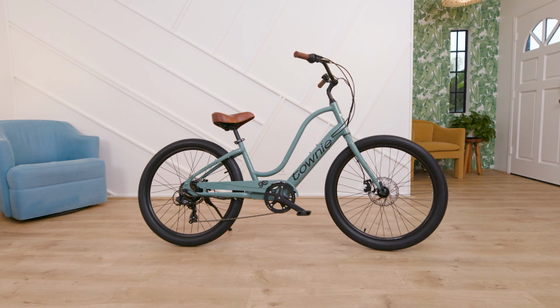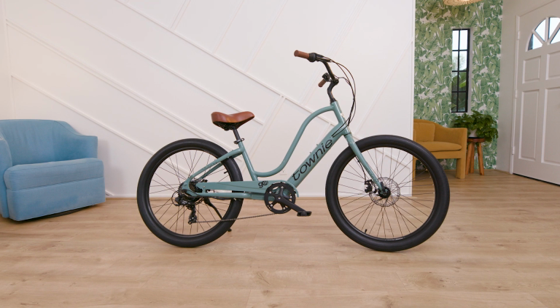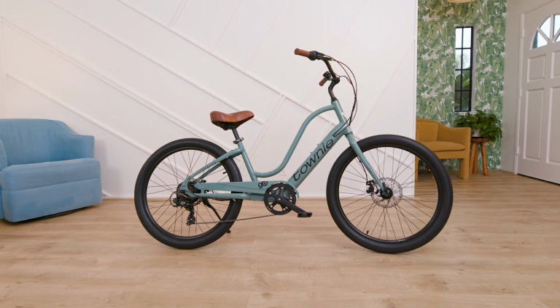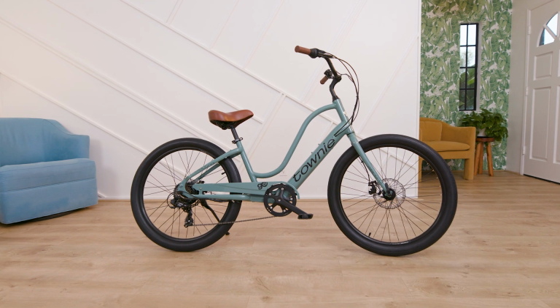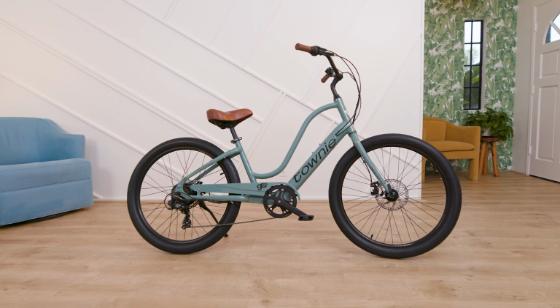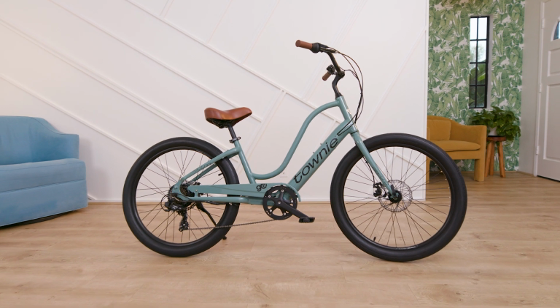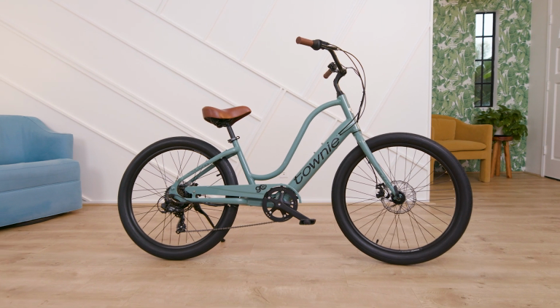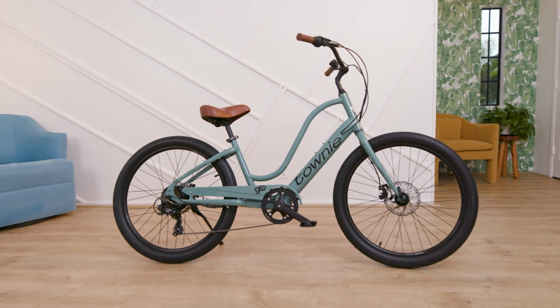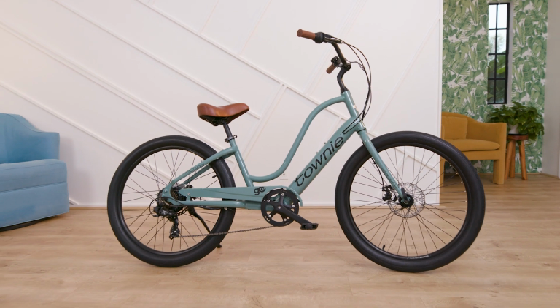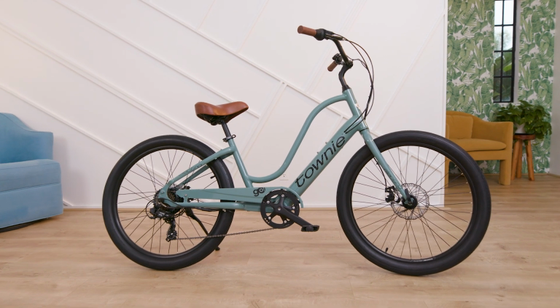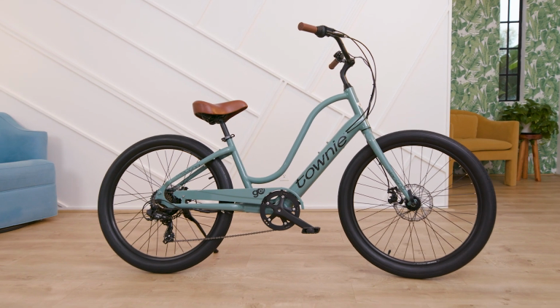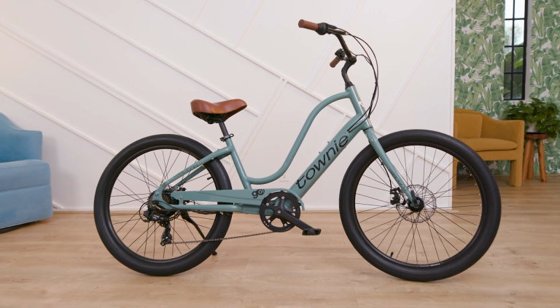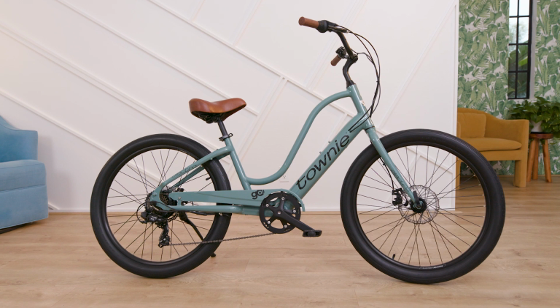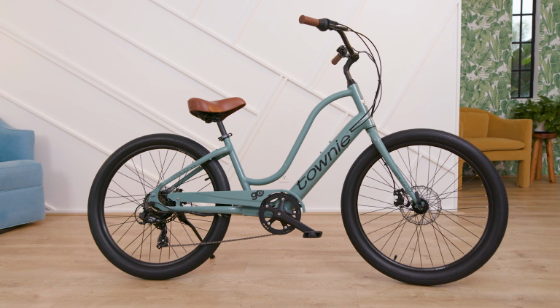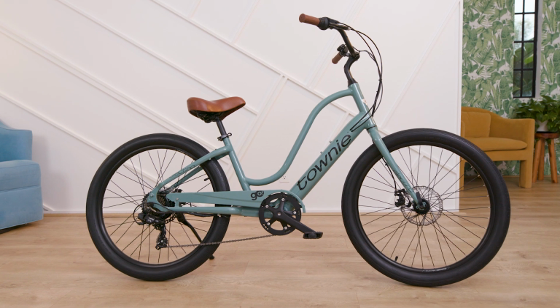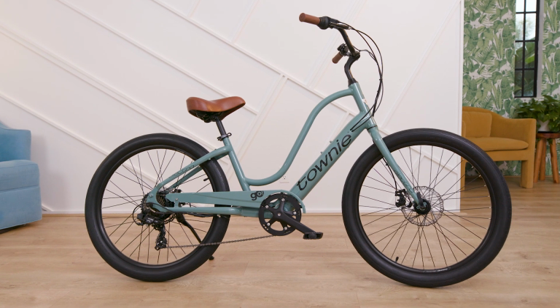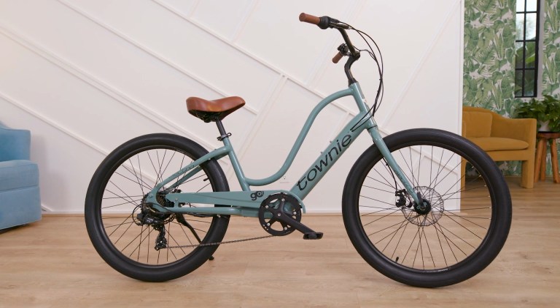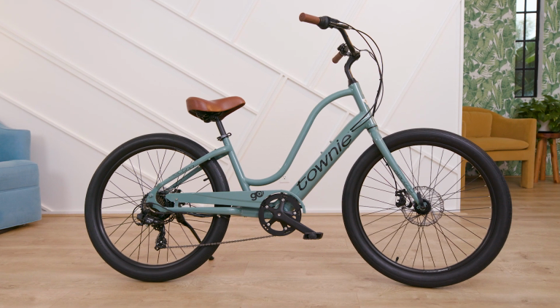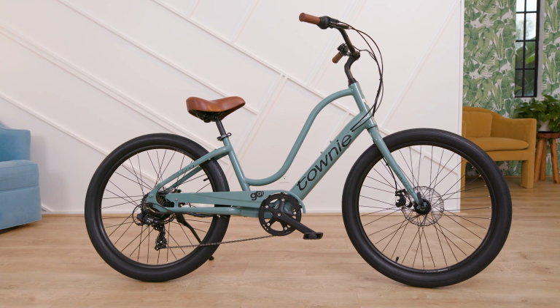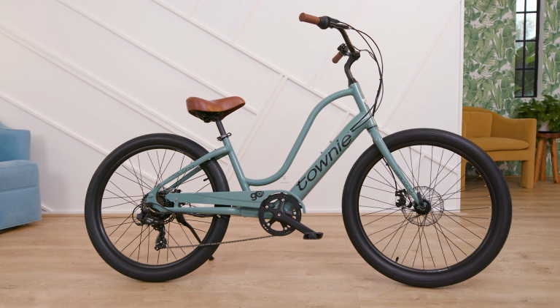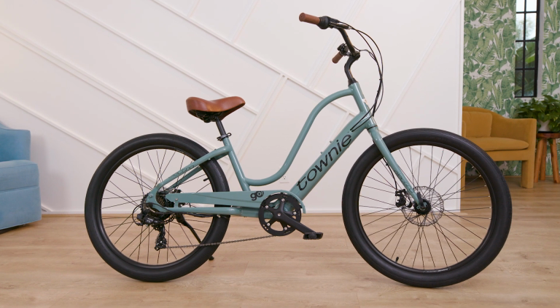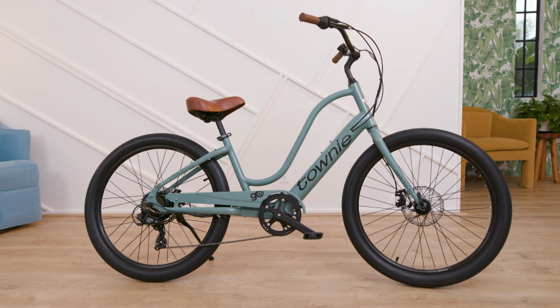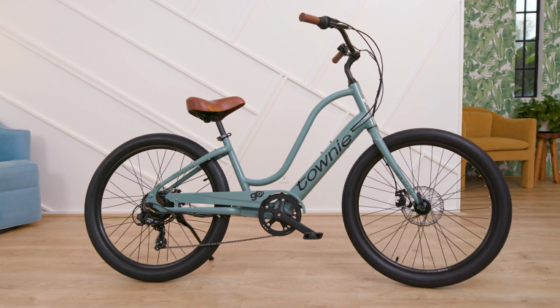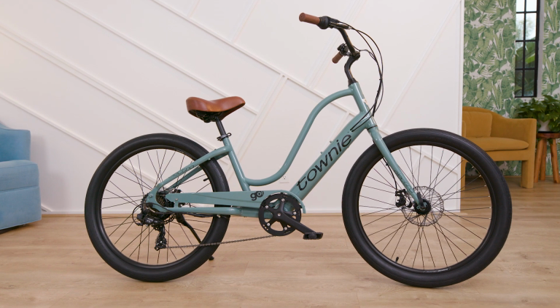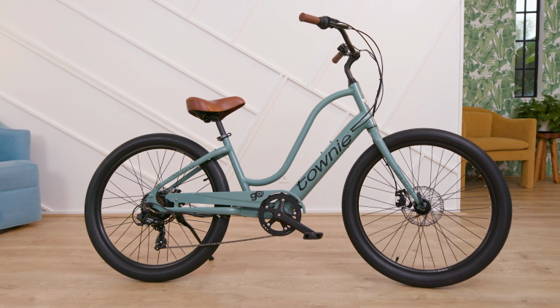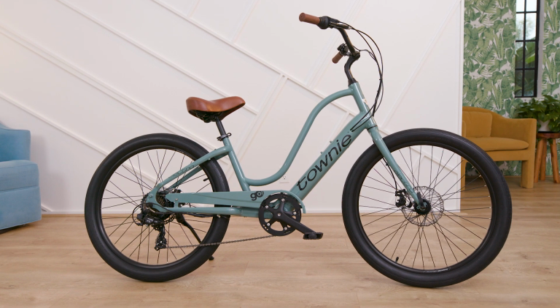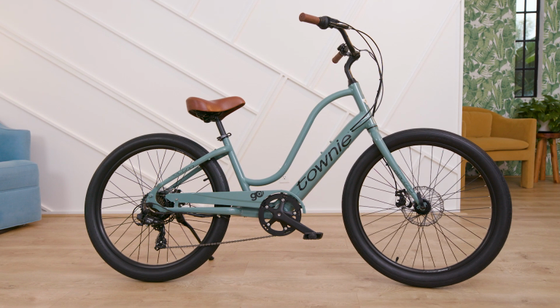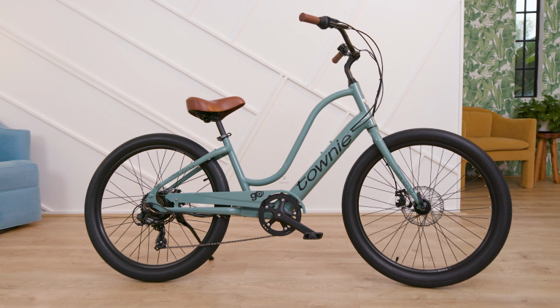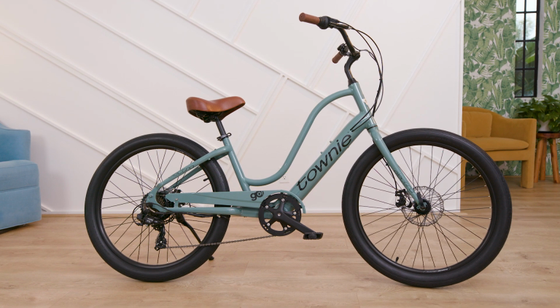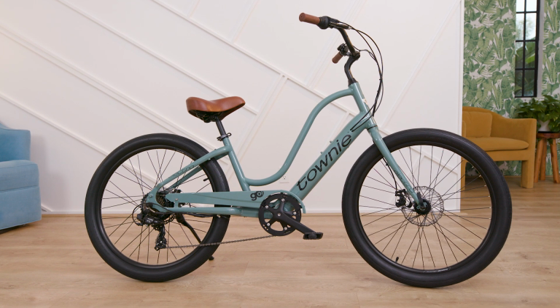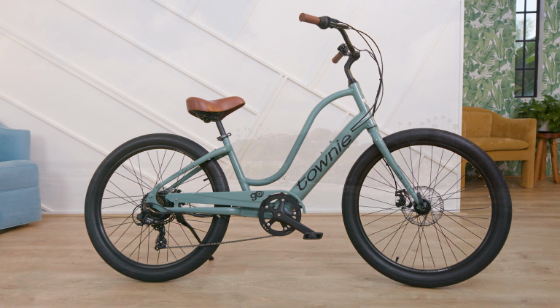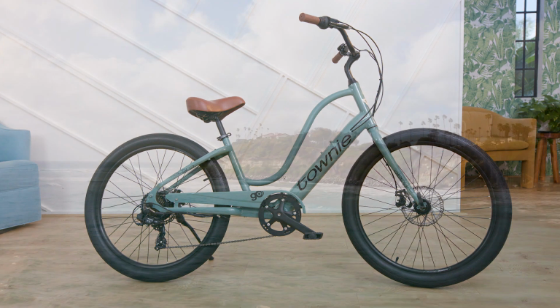Congratulations! You did it! You and your bike are ready for all of the fun adventures that lie ahead.